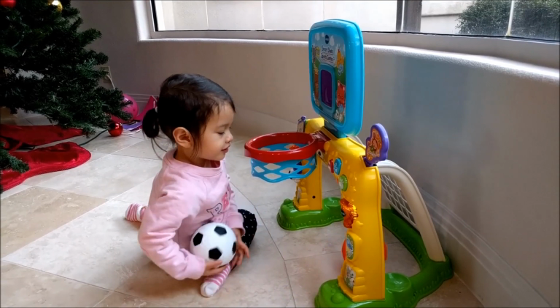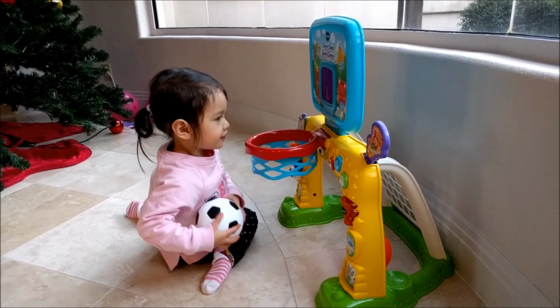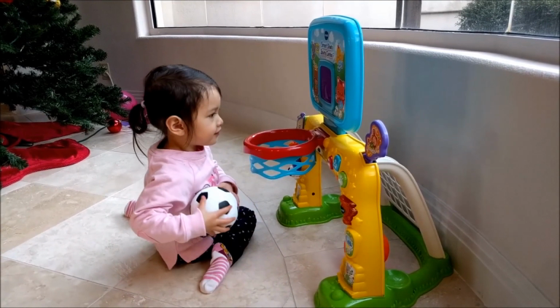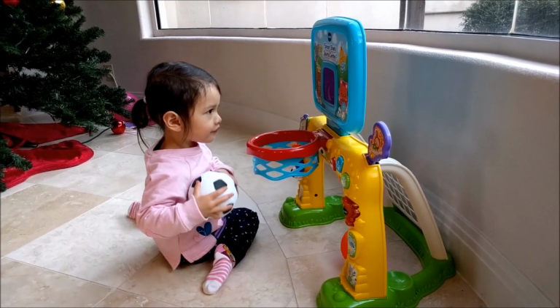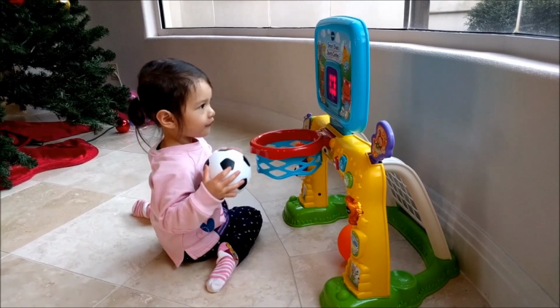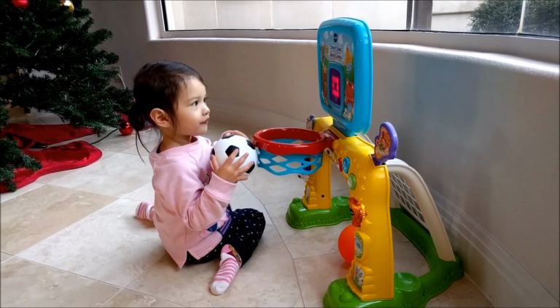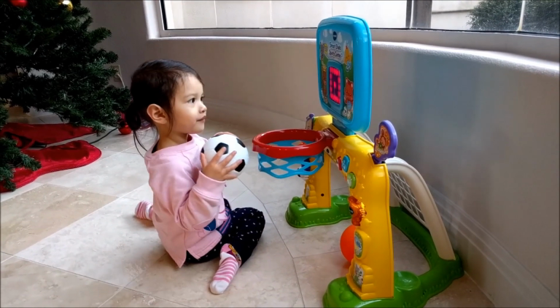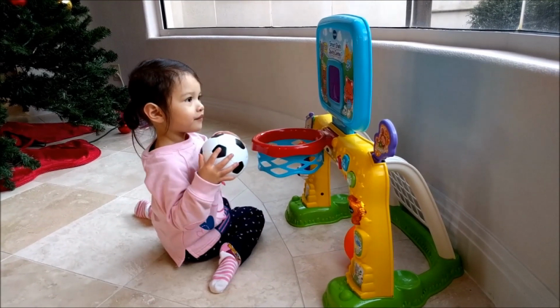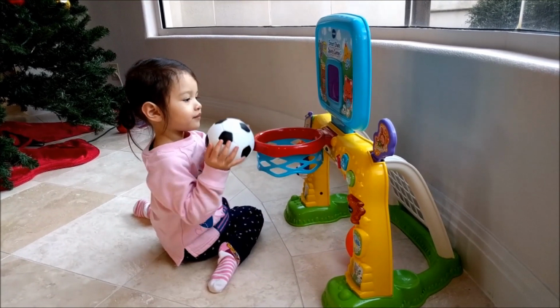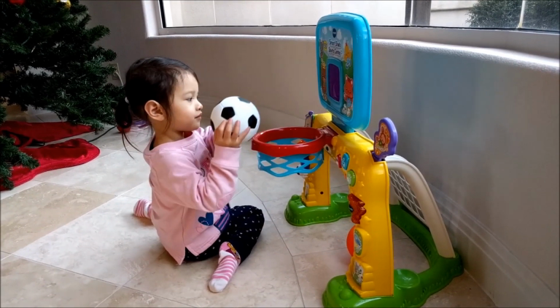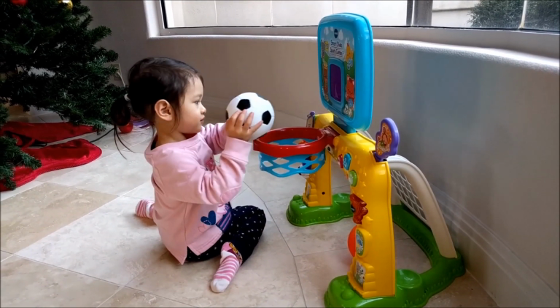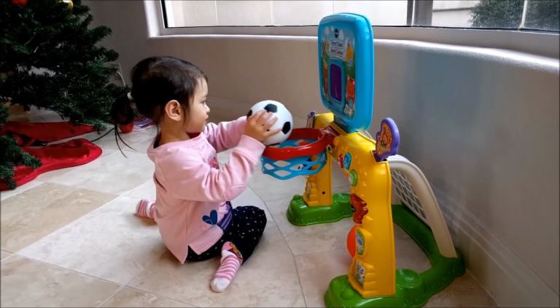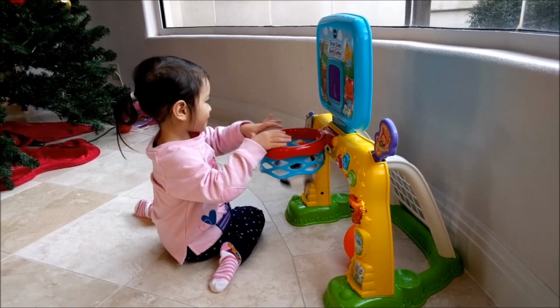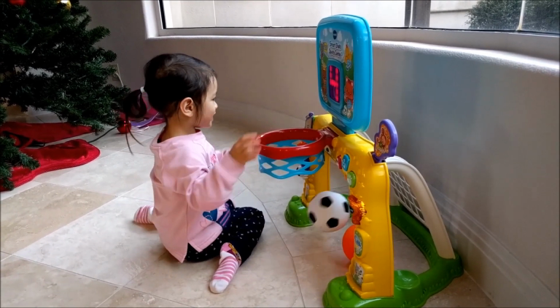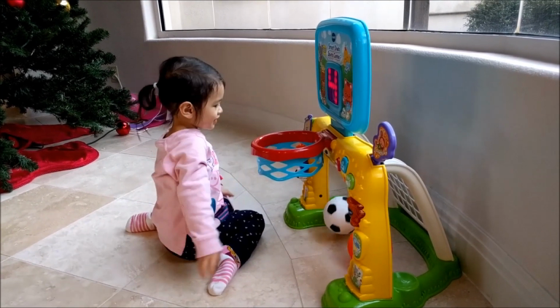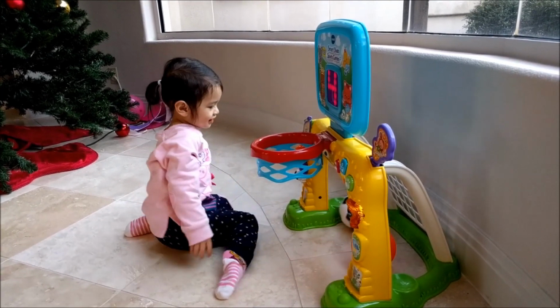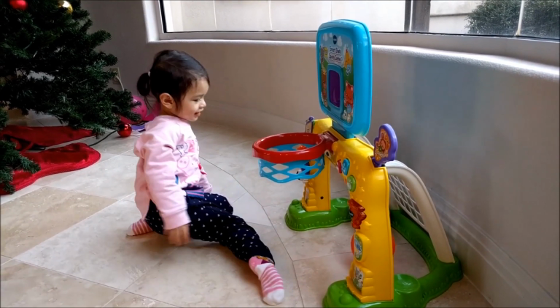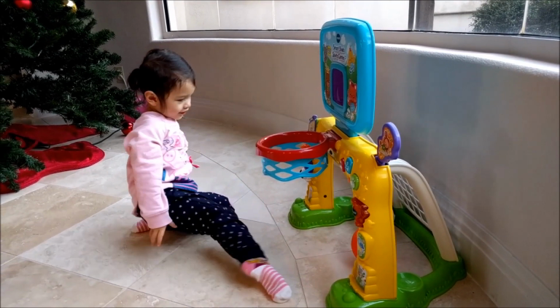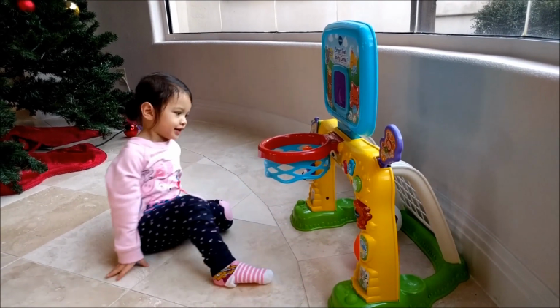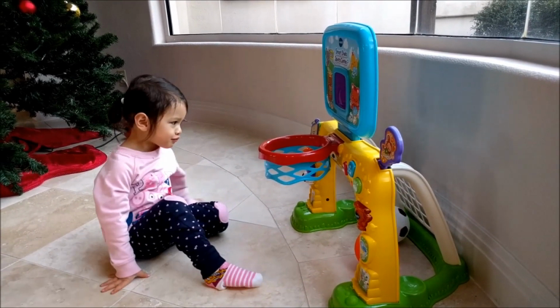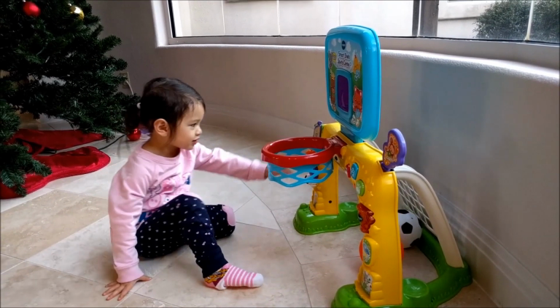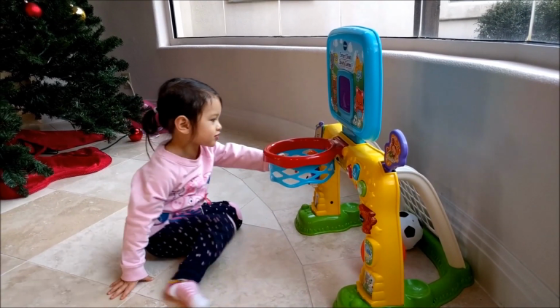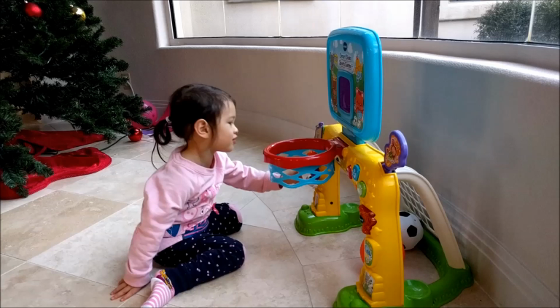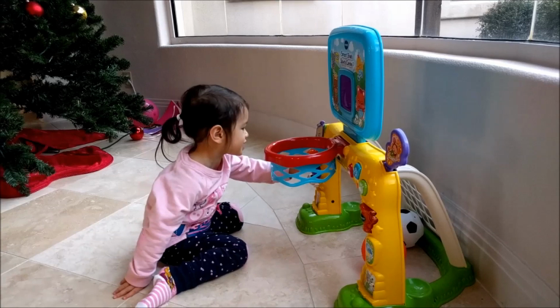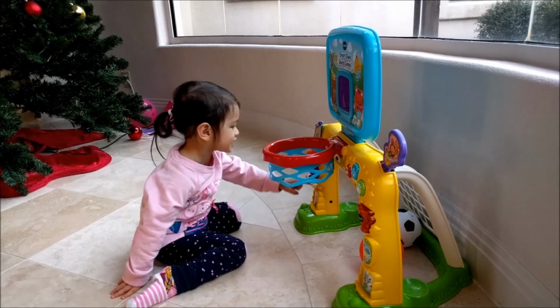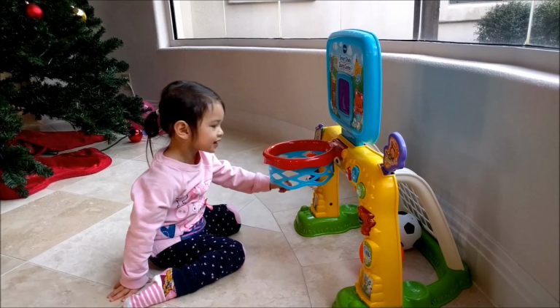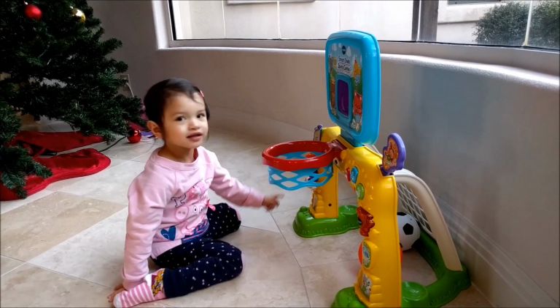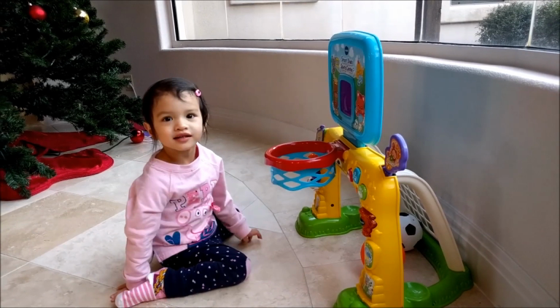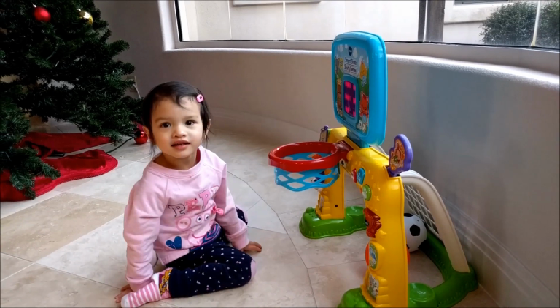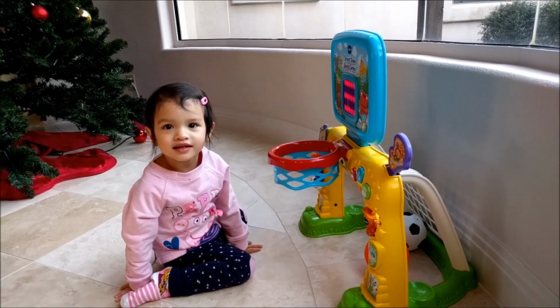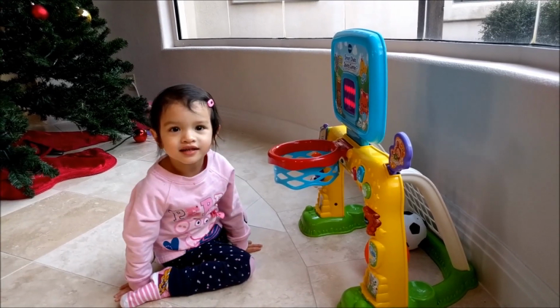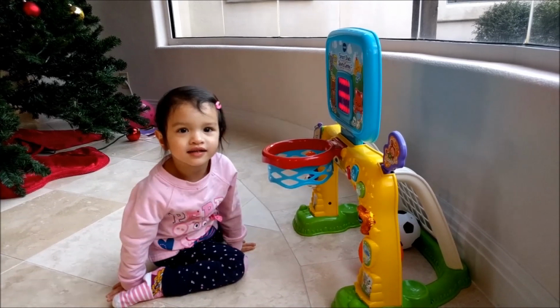Do you like this toy? Can I read my story? Okay, you can read a story.